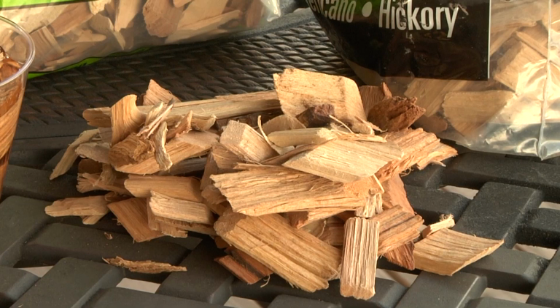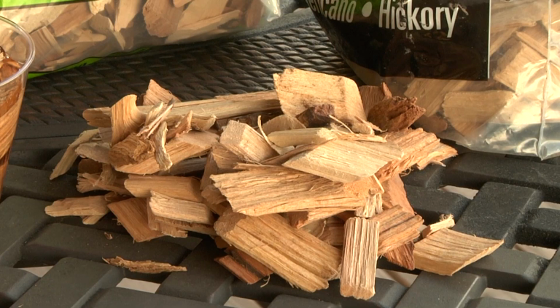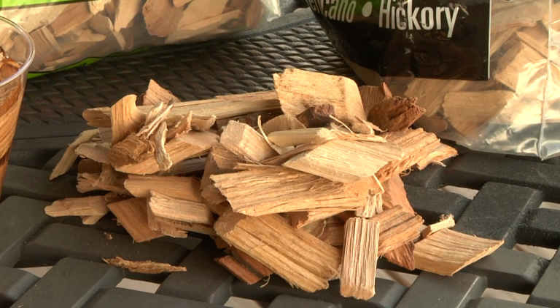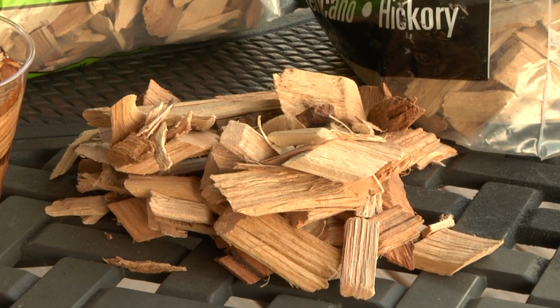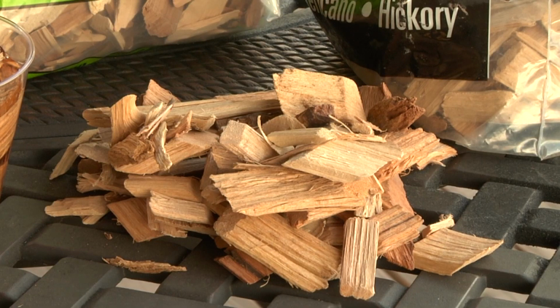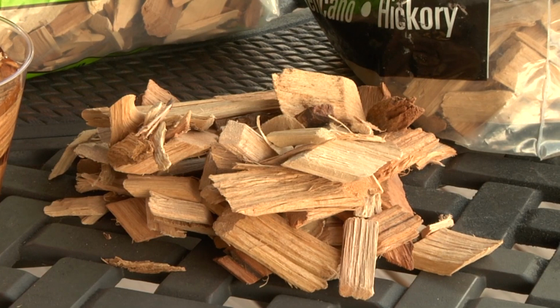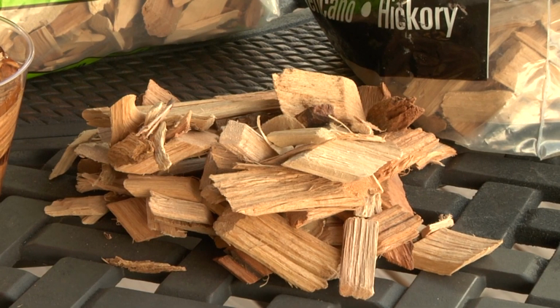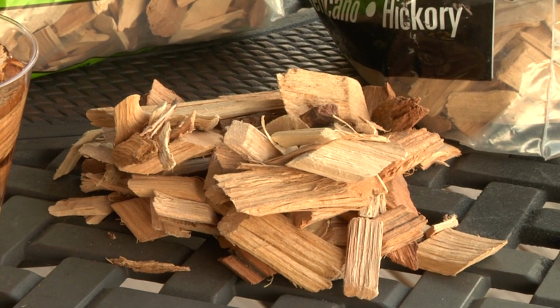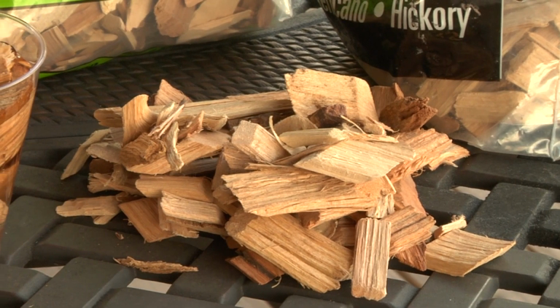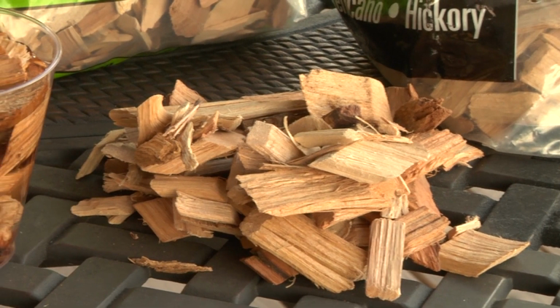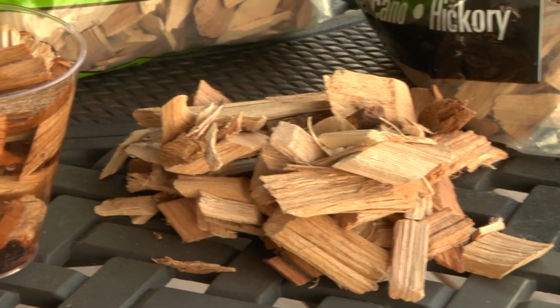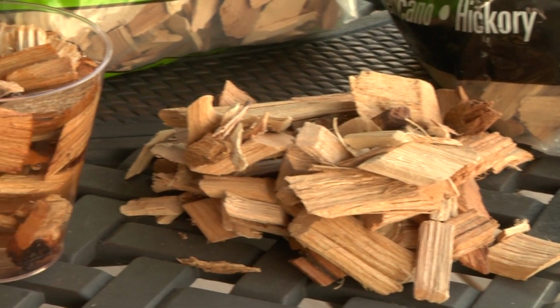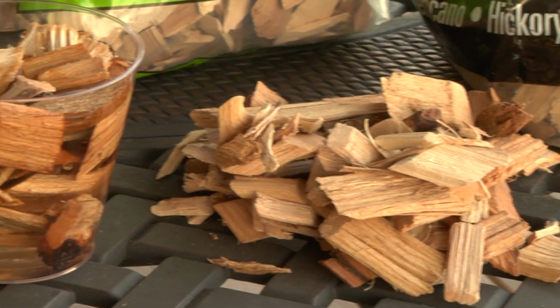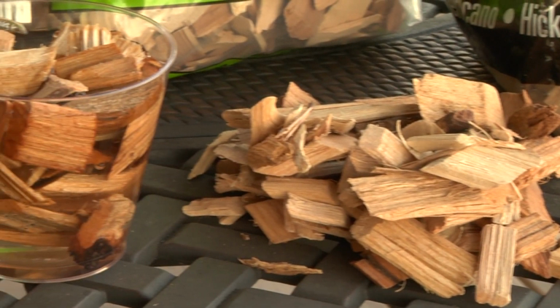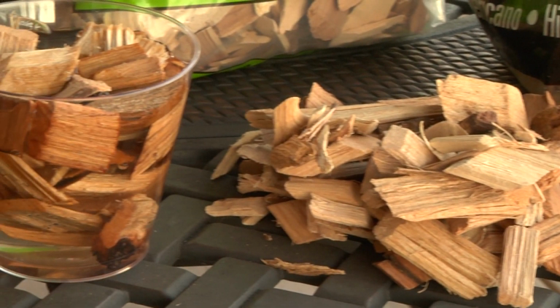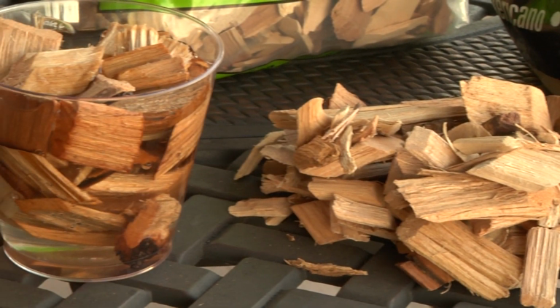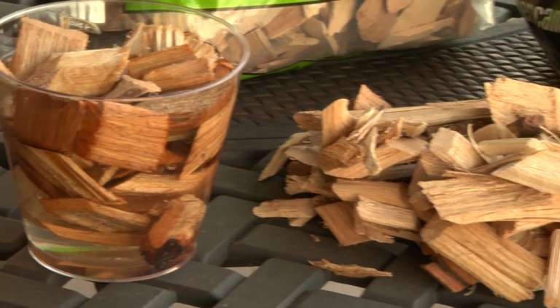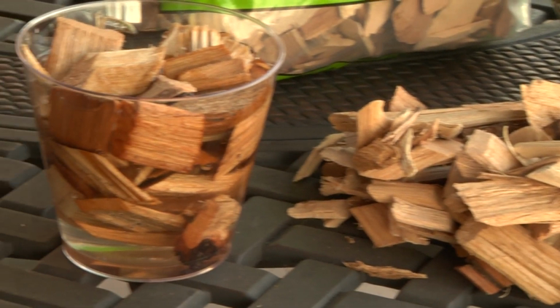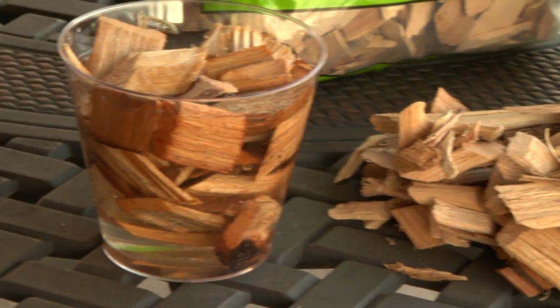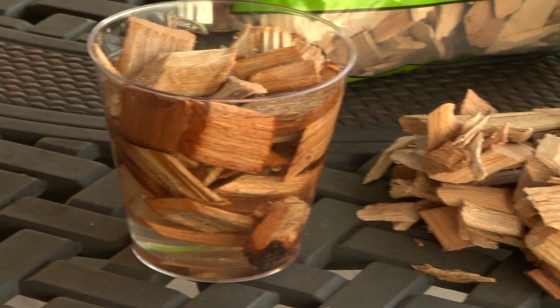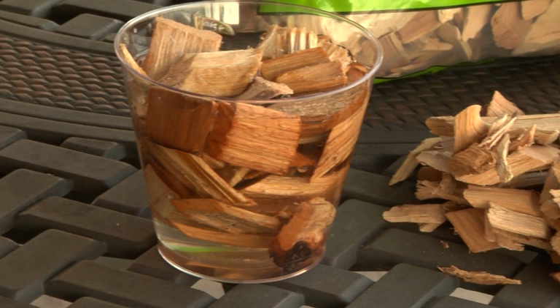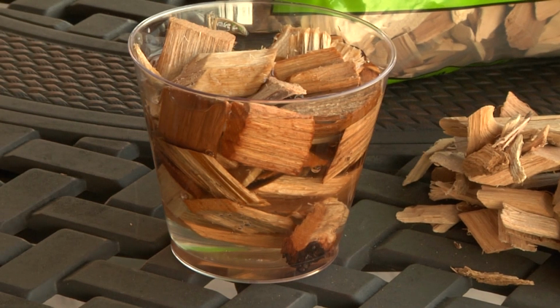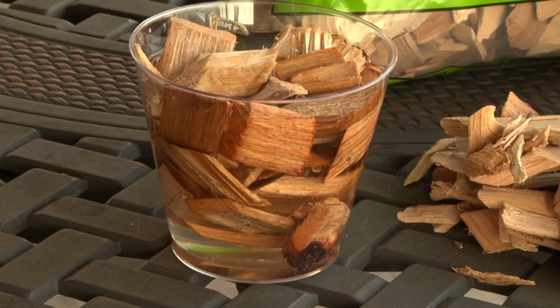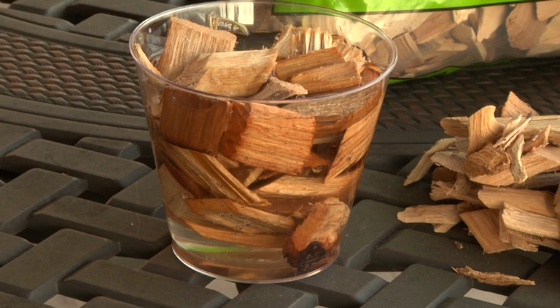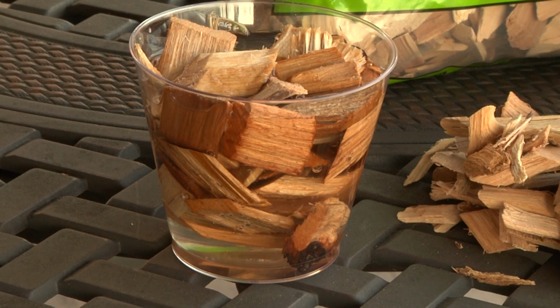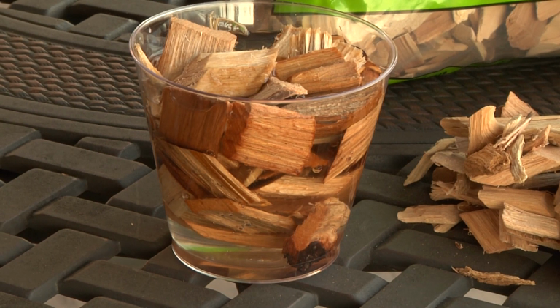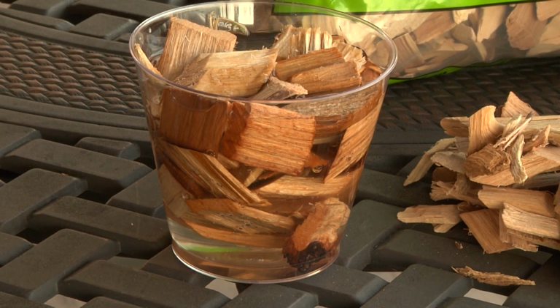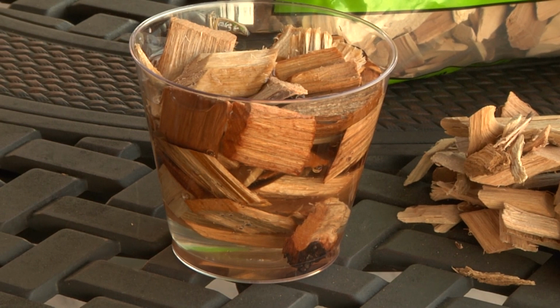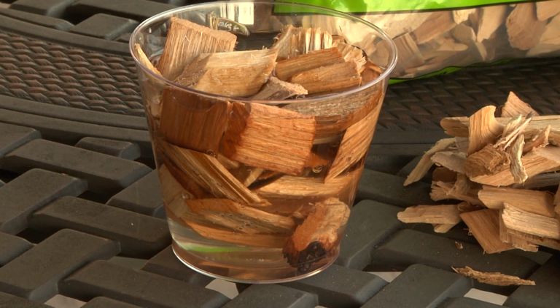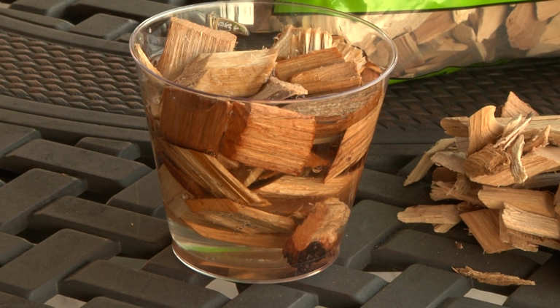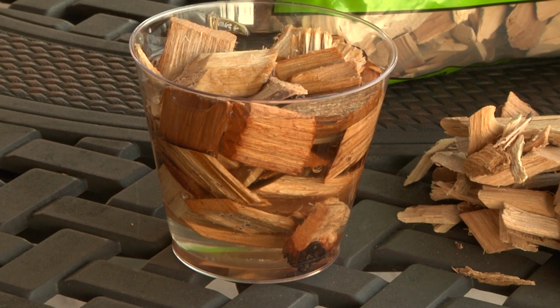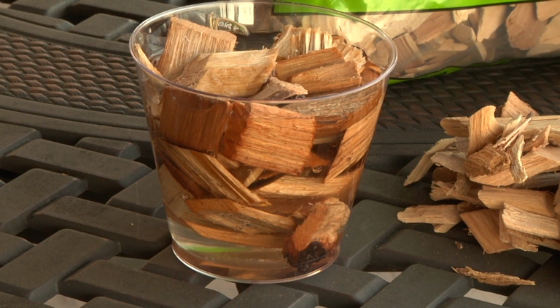Soaking the wood chips in water before use will not extend the smoking time — it will only lengthen the time before they start to smoke.